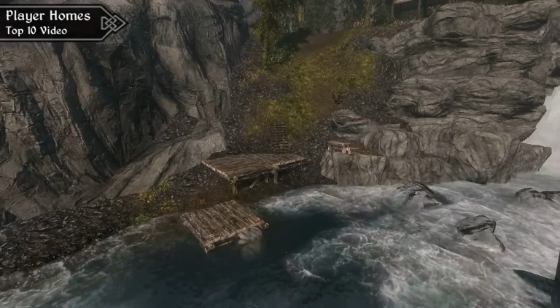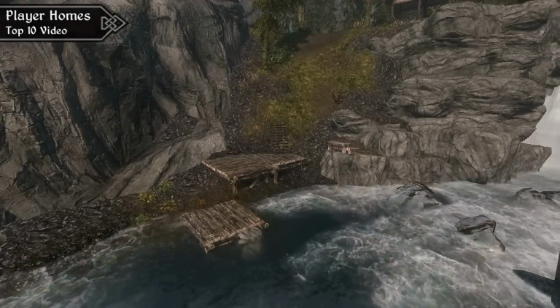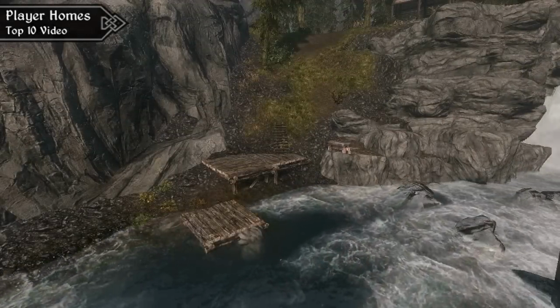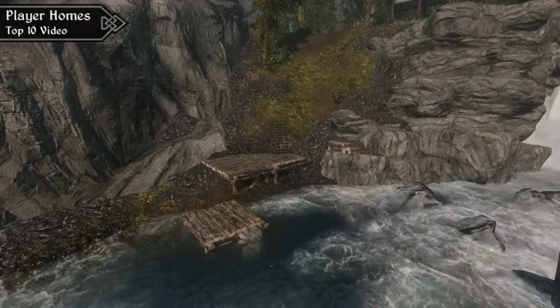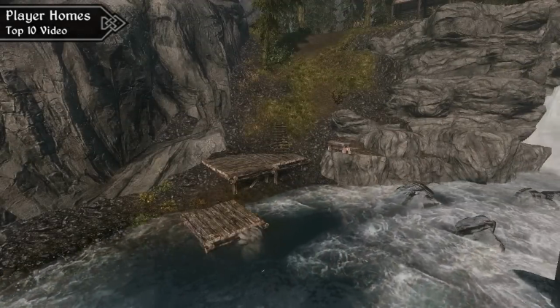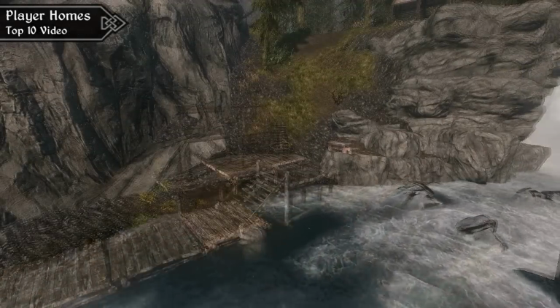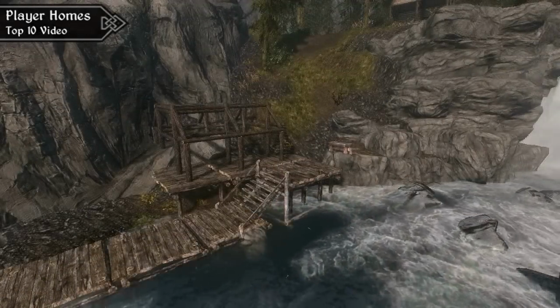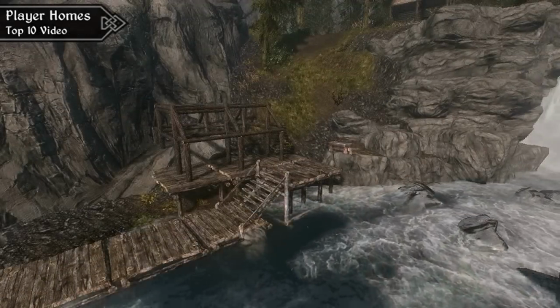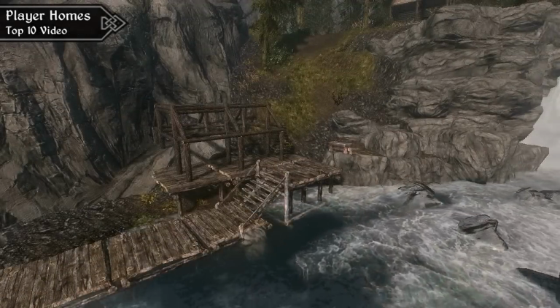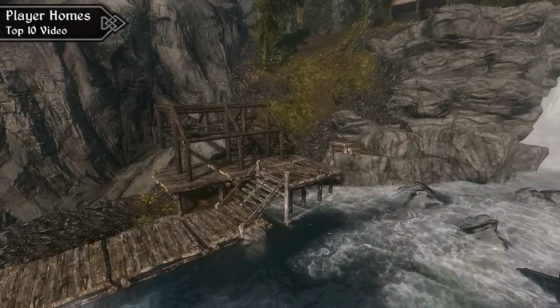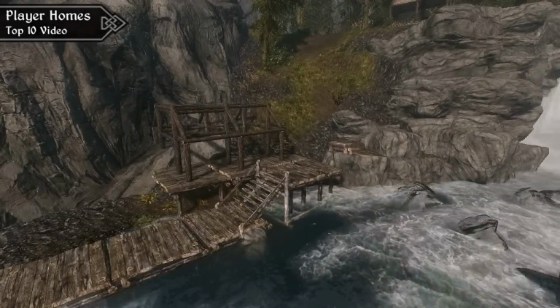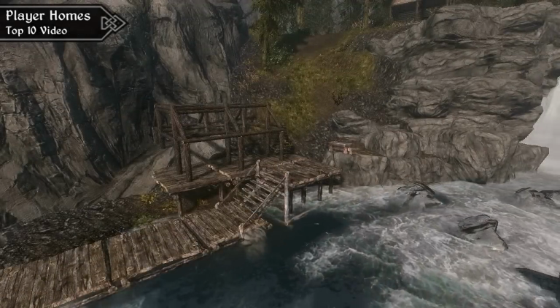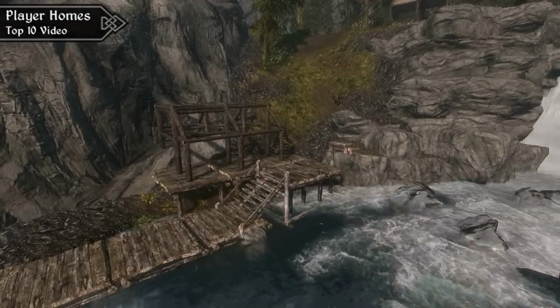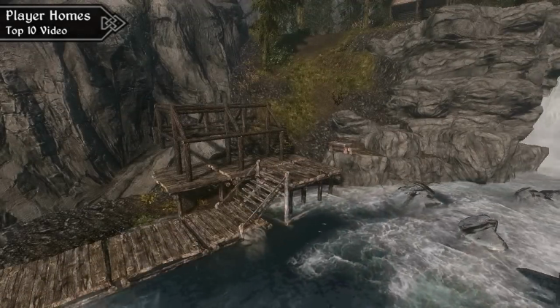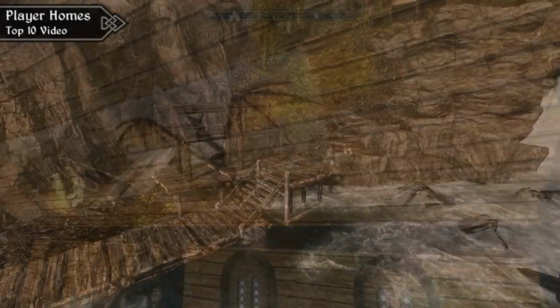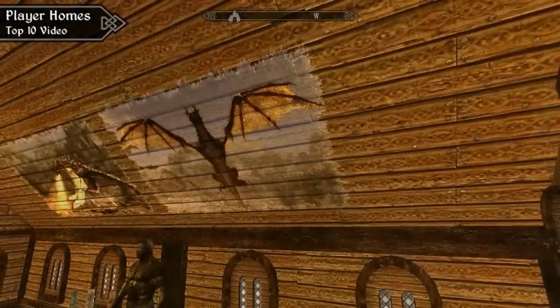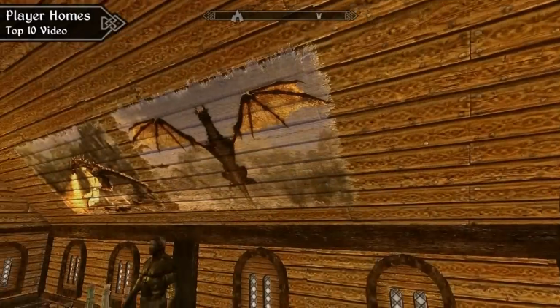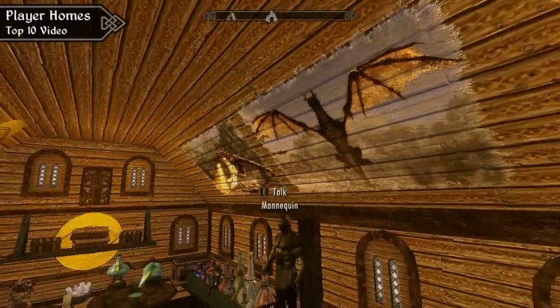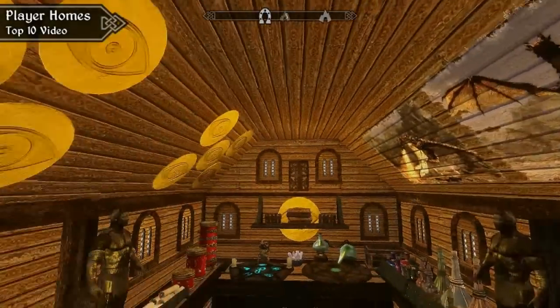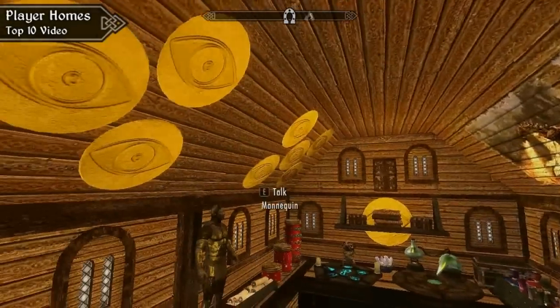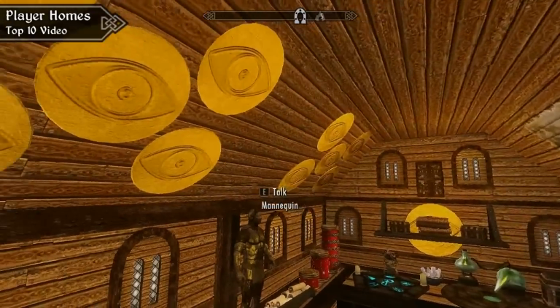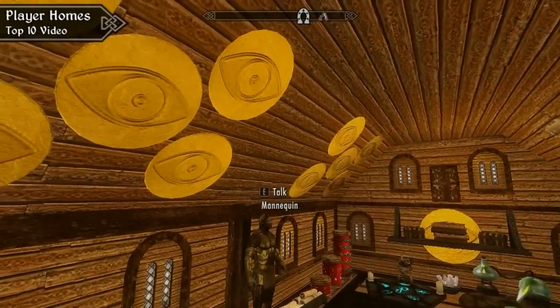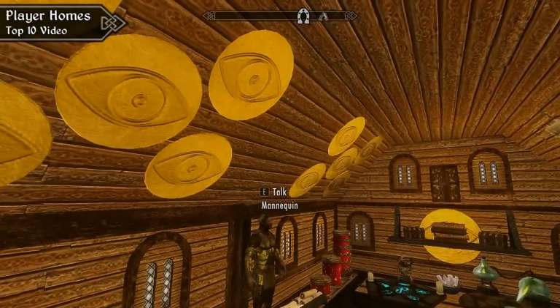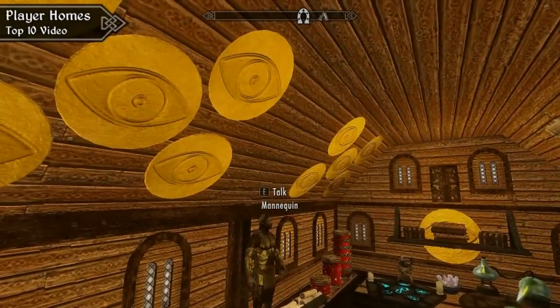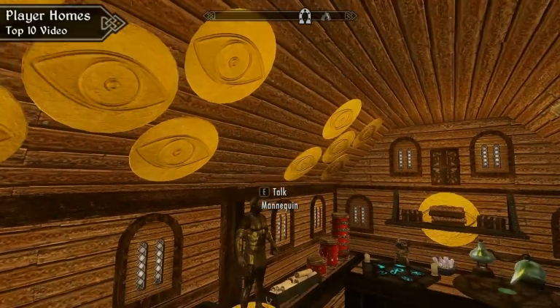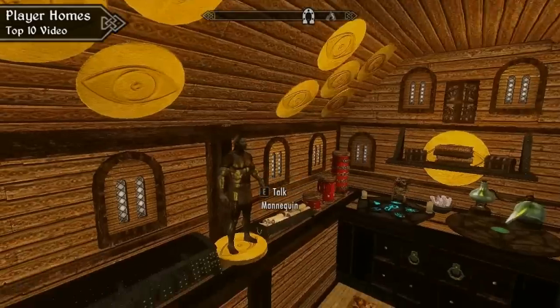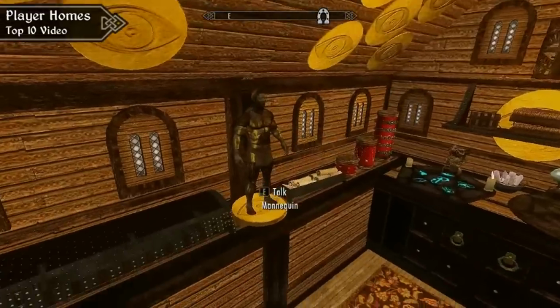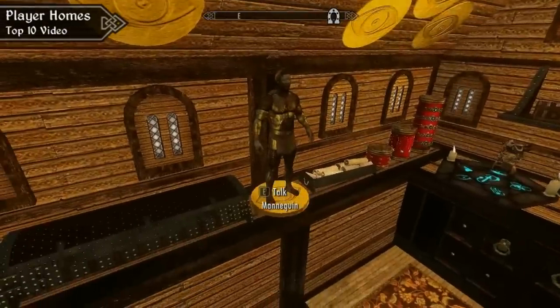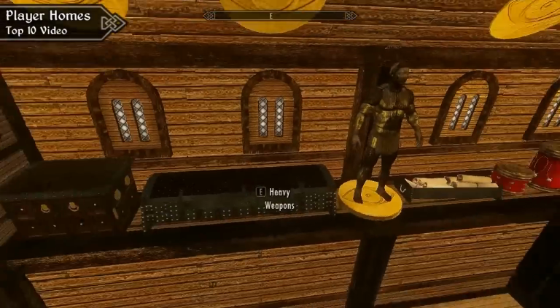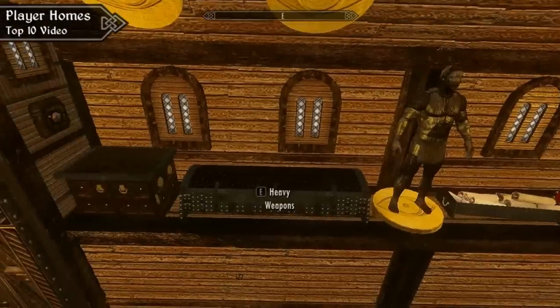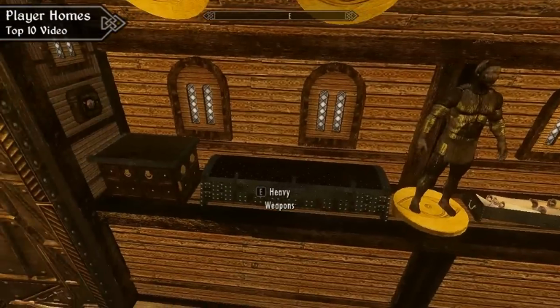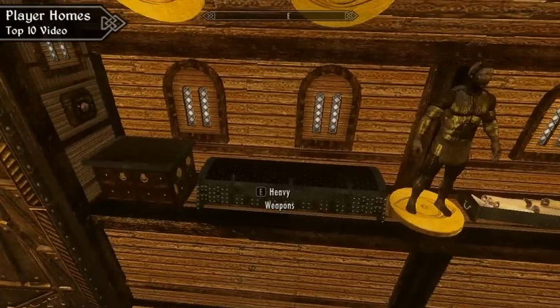For our favourite player homes over the last year, we recommend you check out our recent Top 10 Player Homes video, which you can find a link for down below.